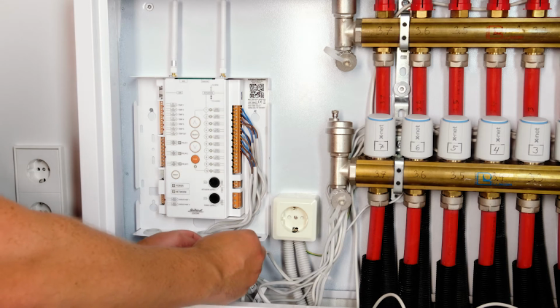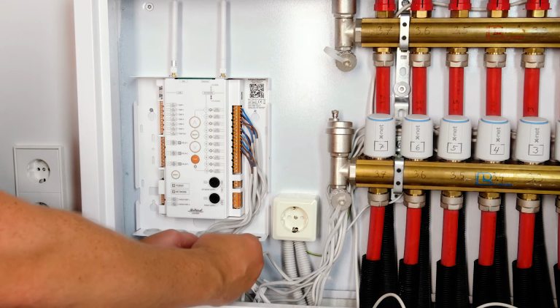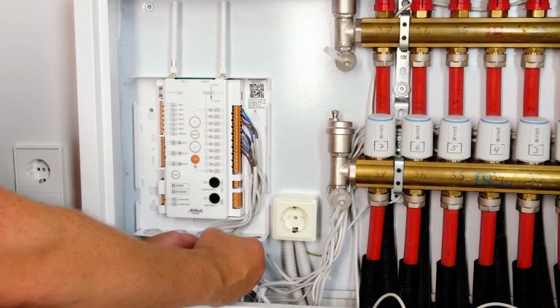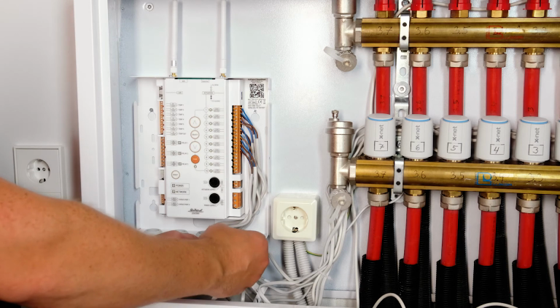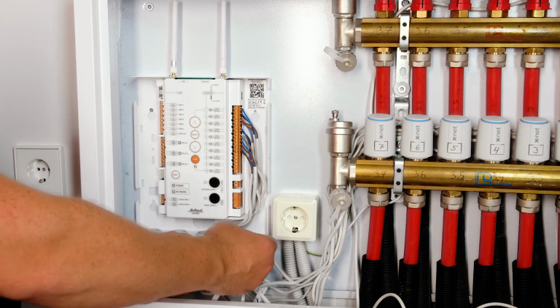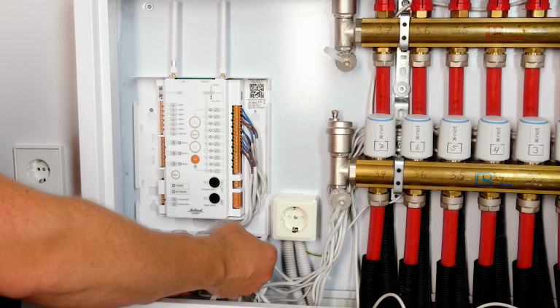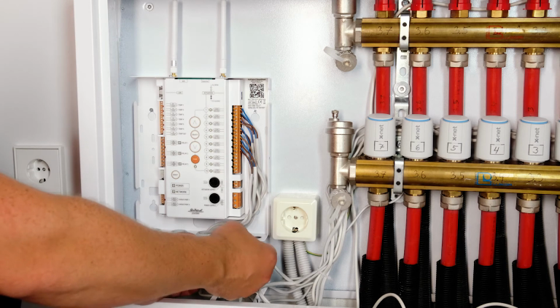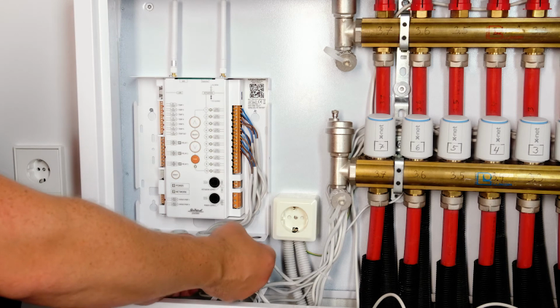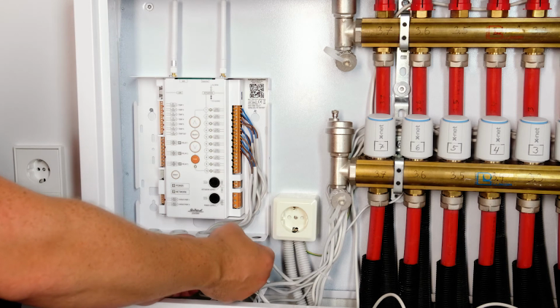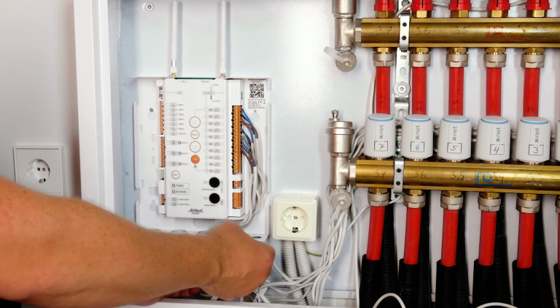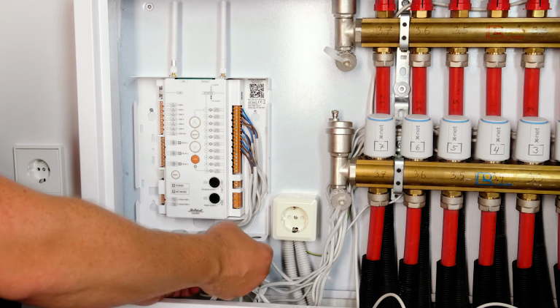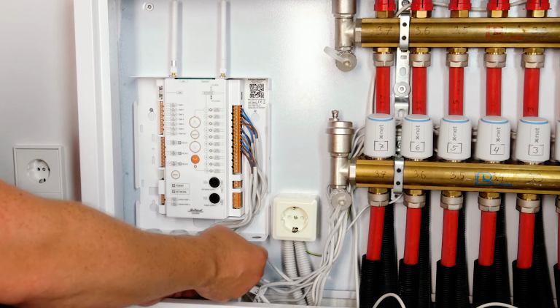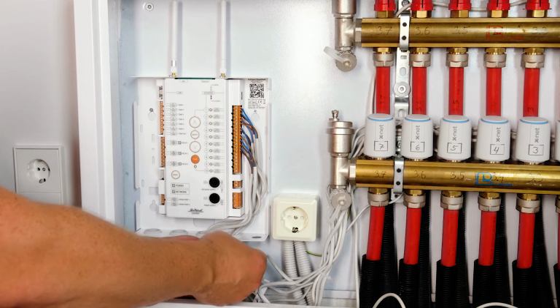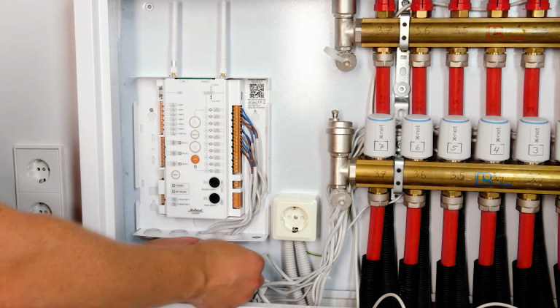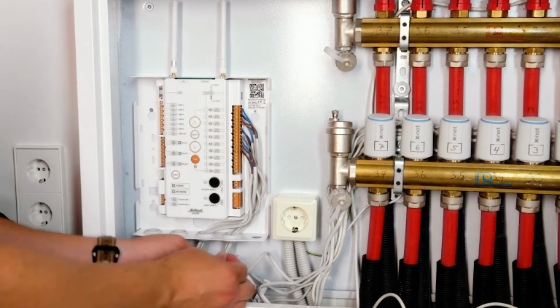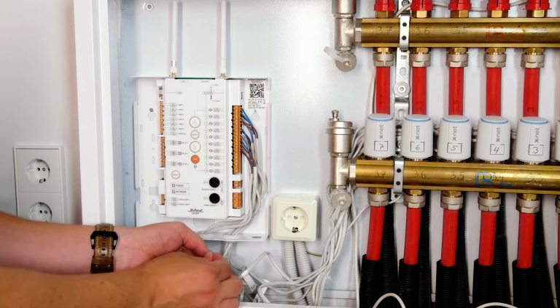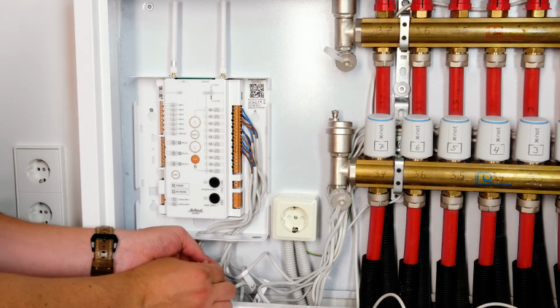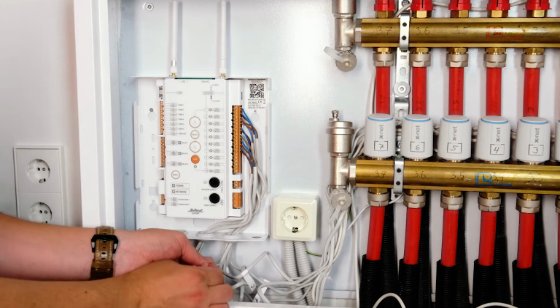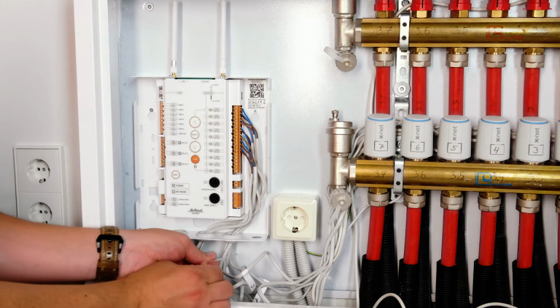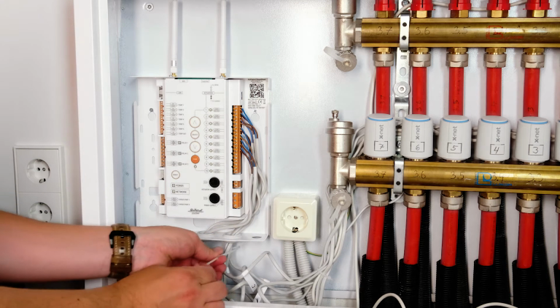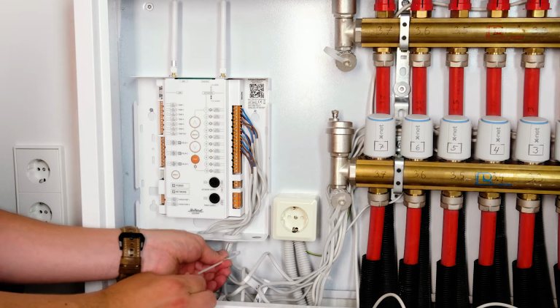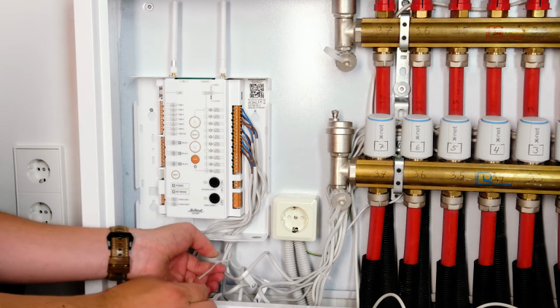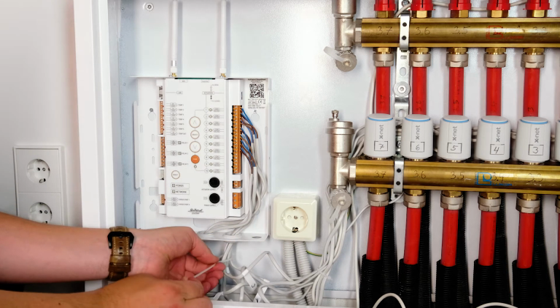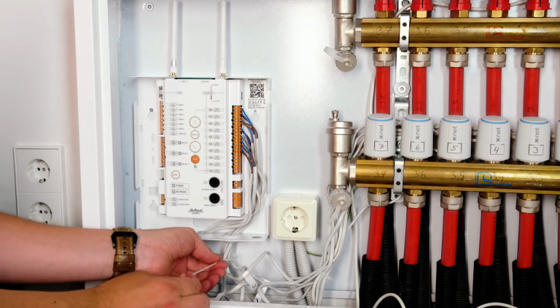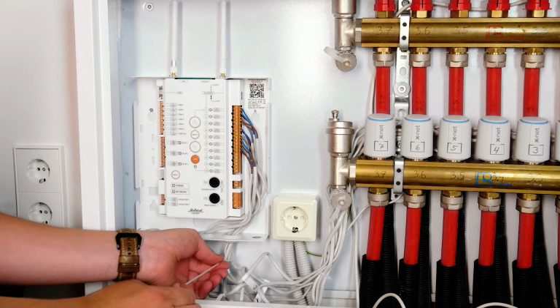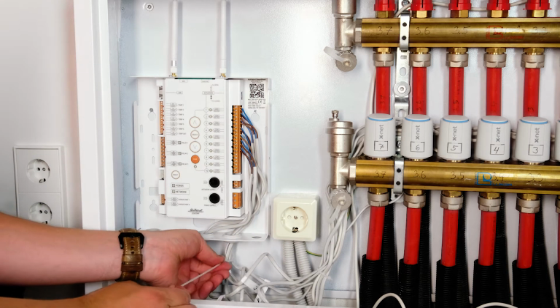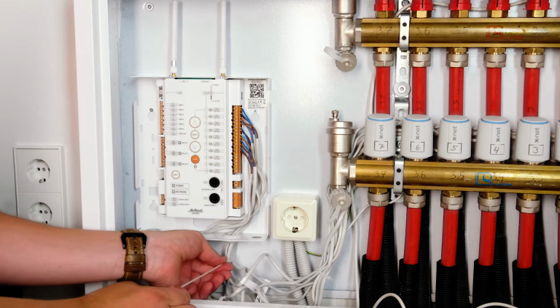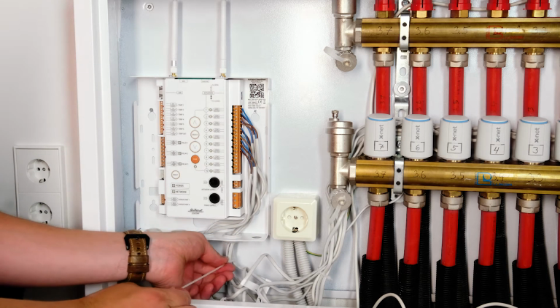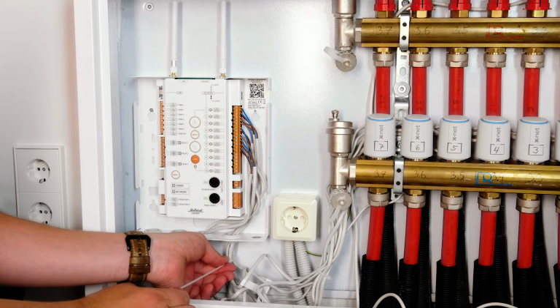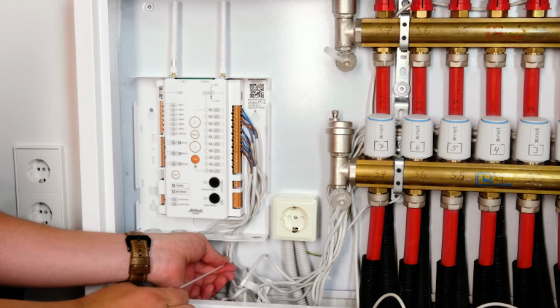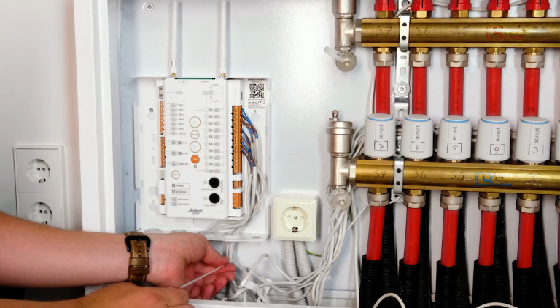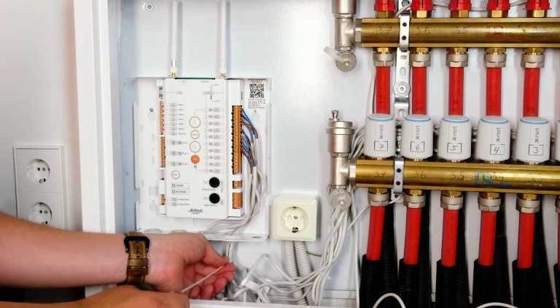In addition to performing like a smart heating system, it should also look smart.